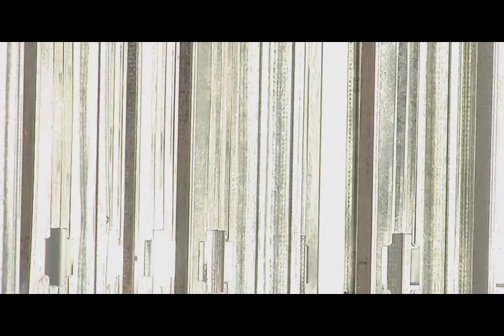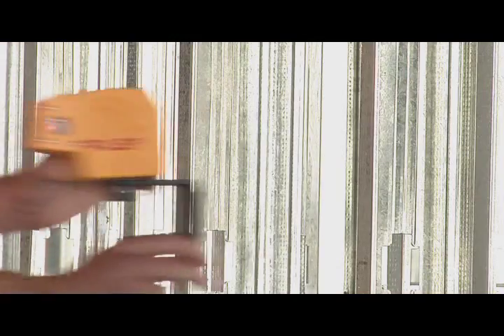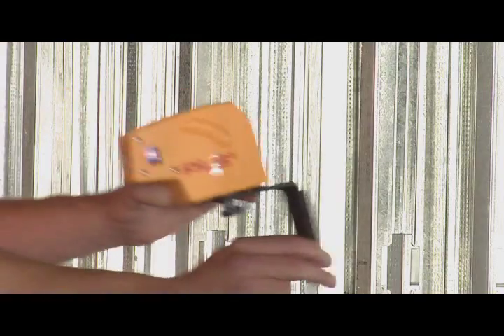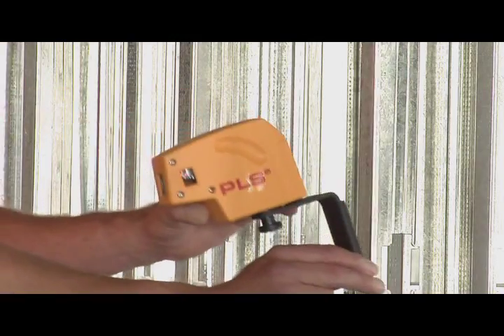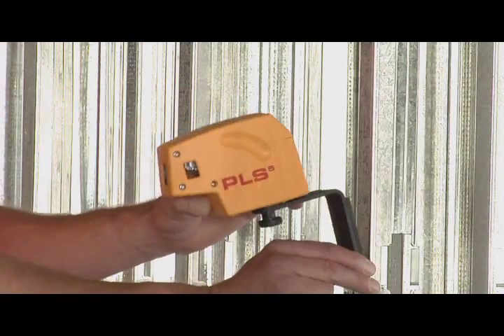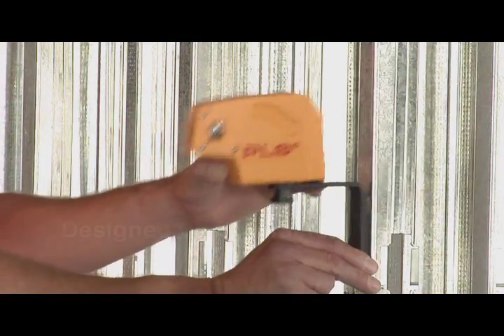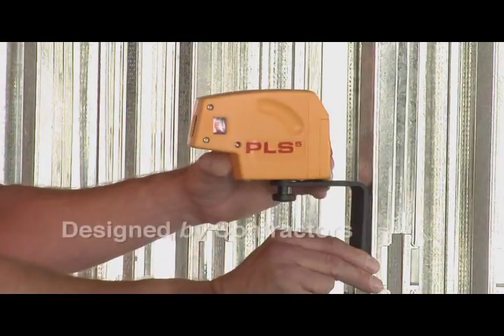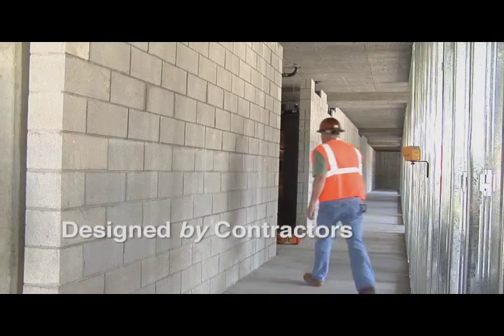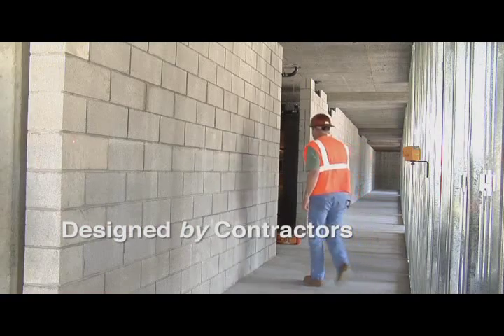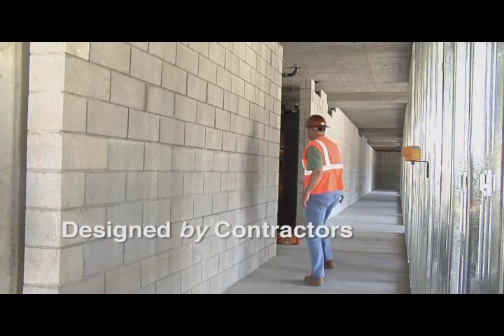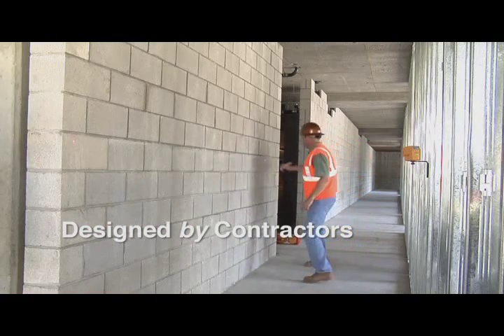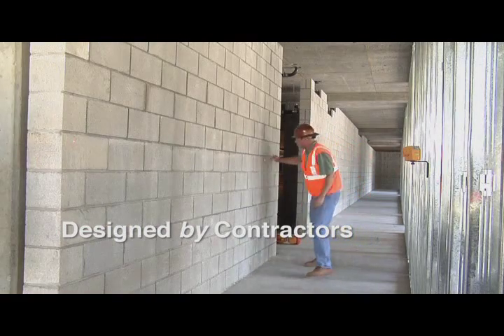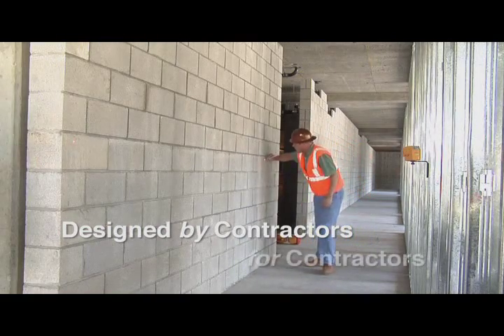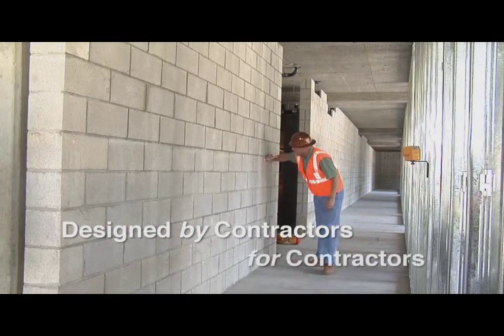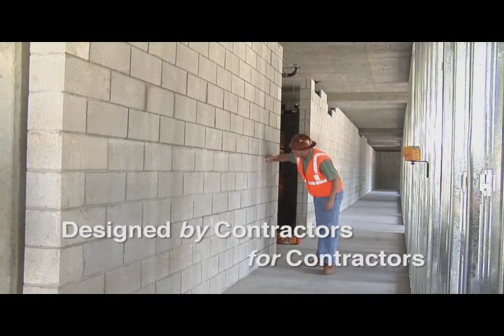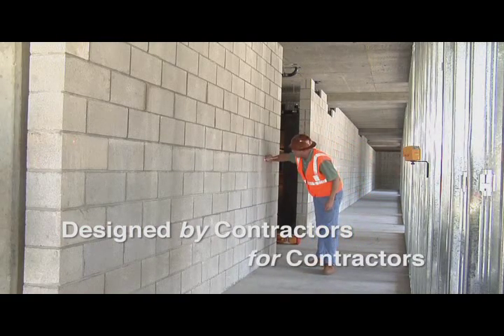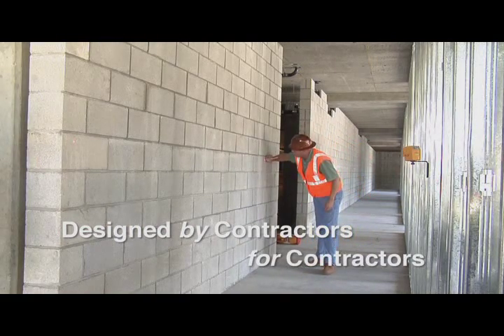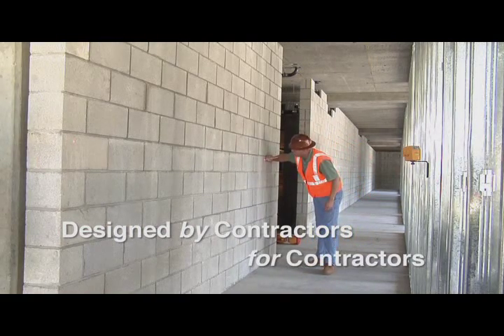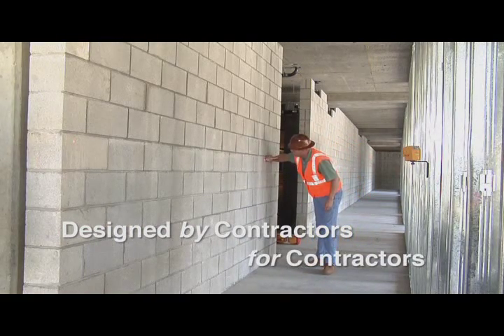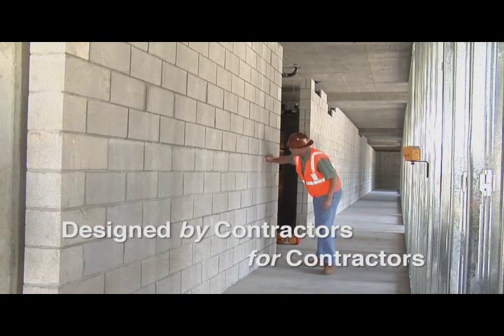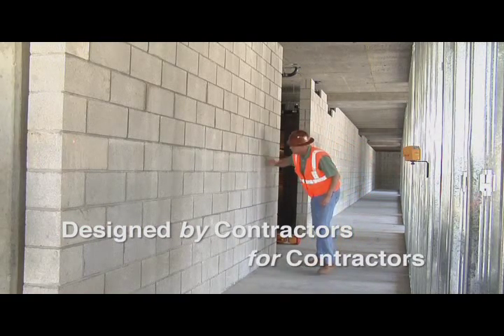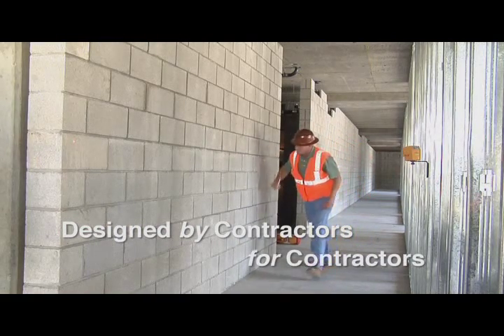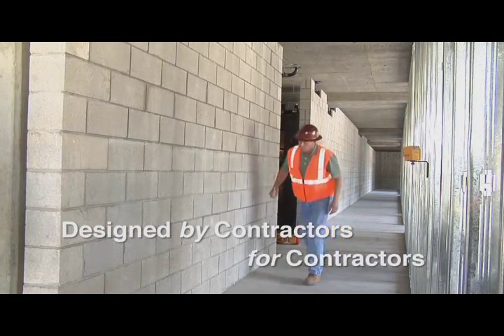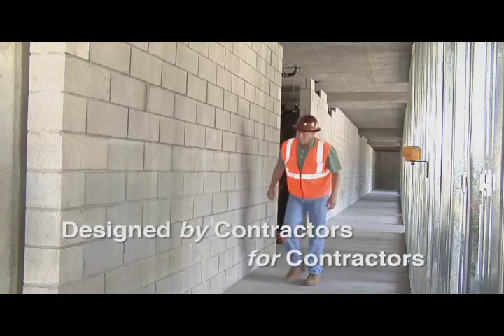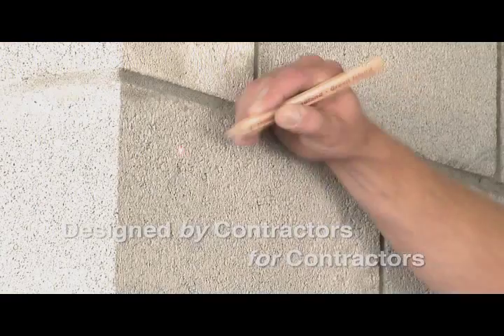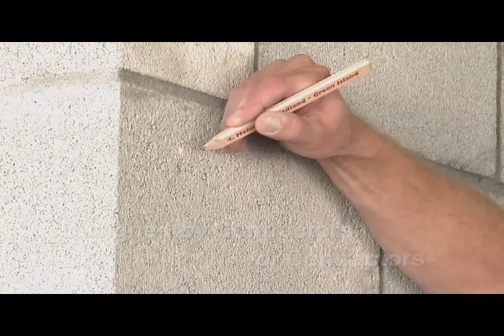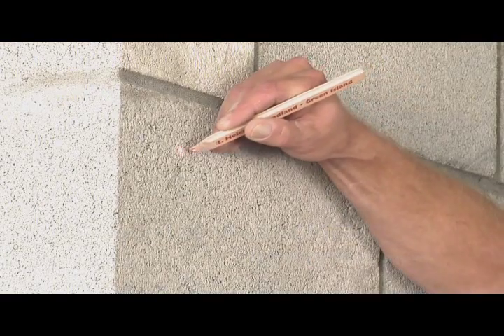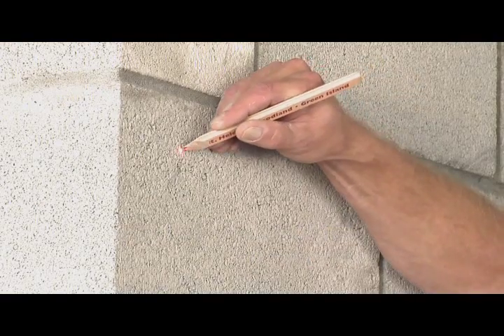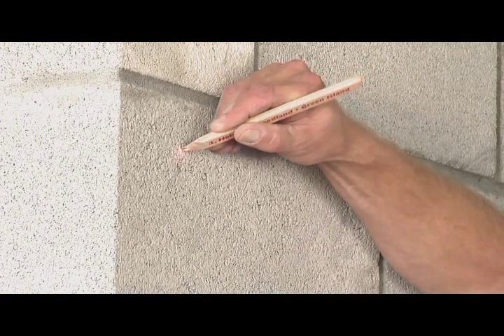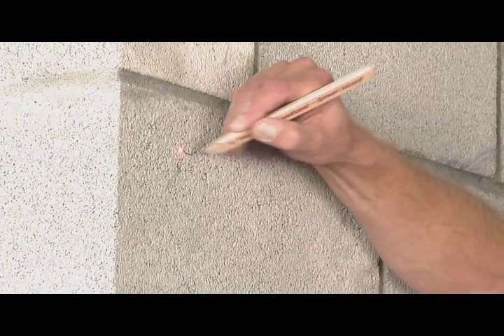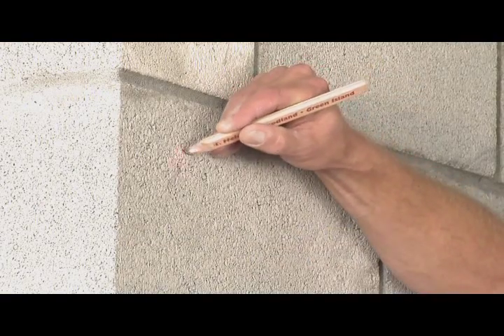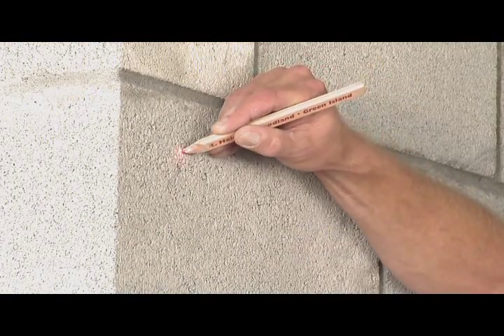The new PLS-5, providing the professional contractor more utility than any other laser tool in the industry.